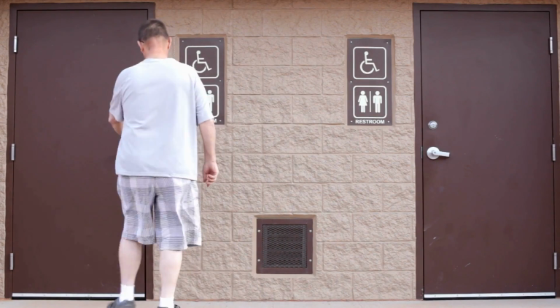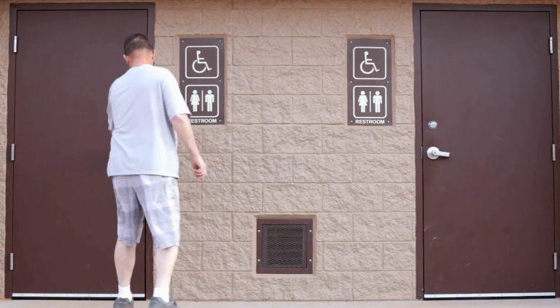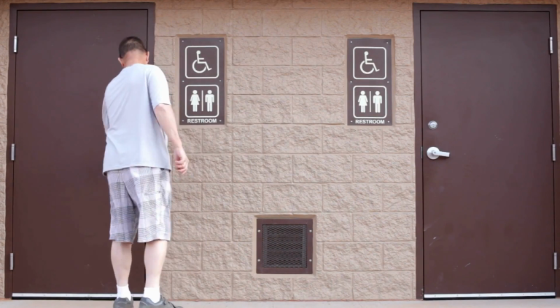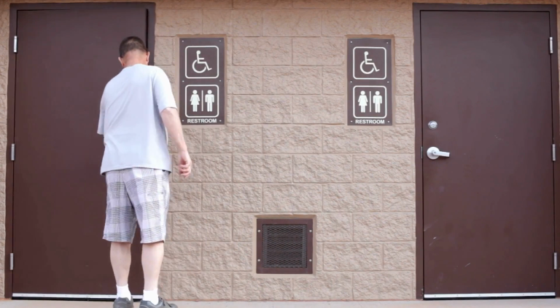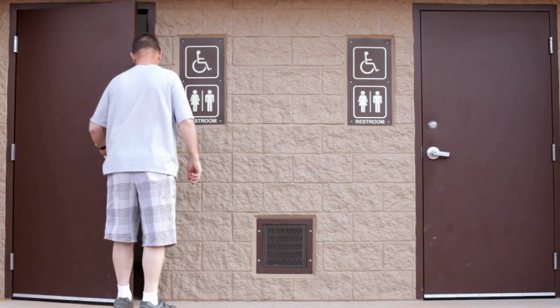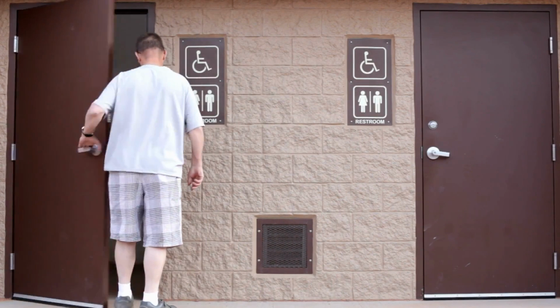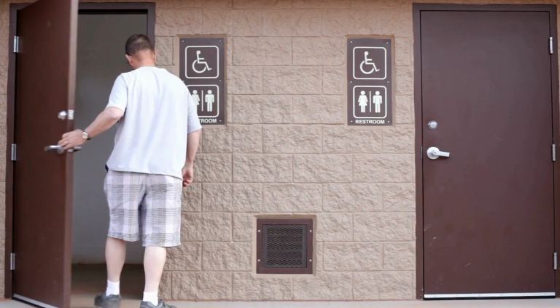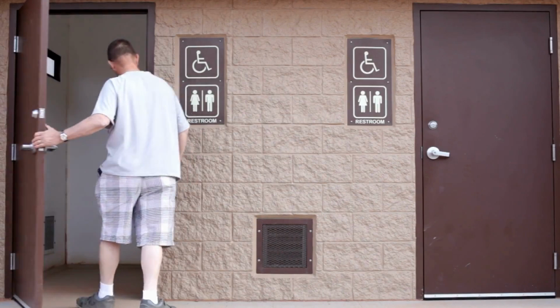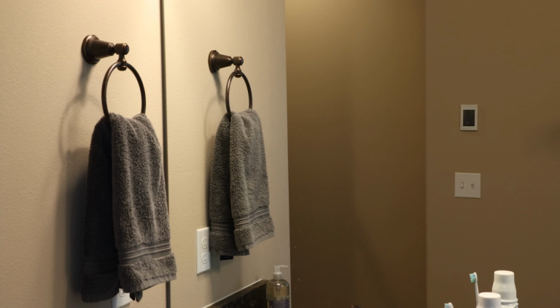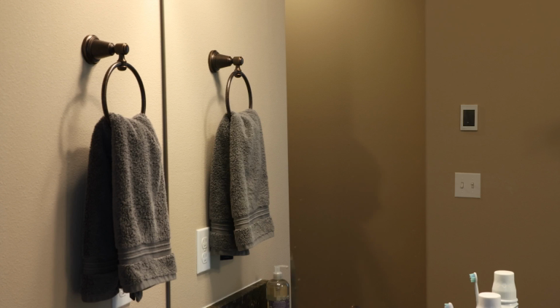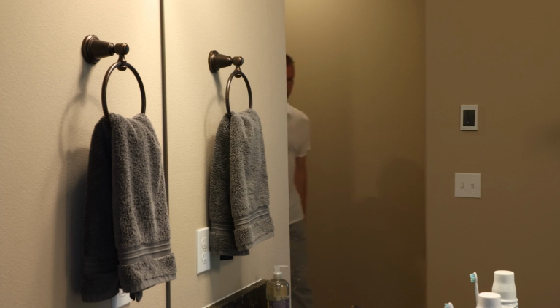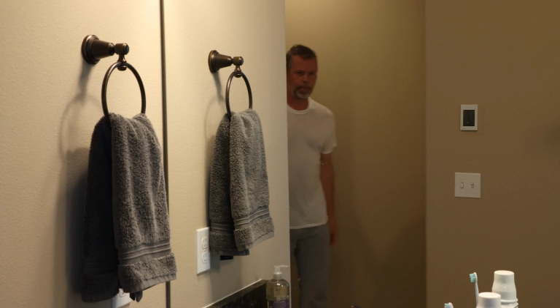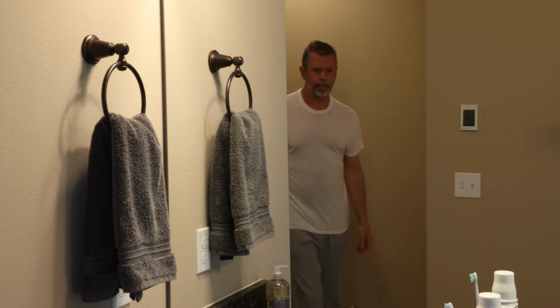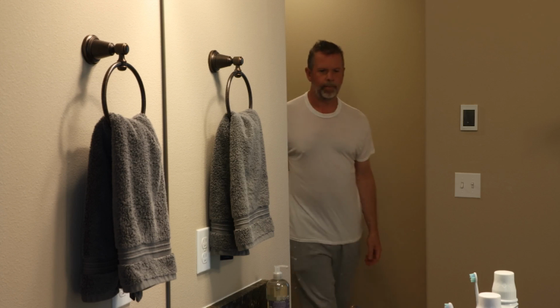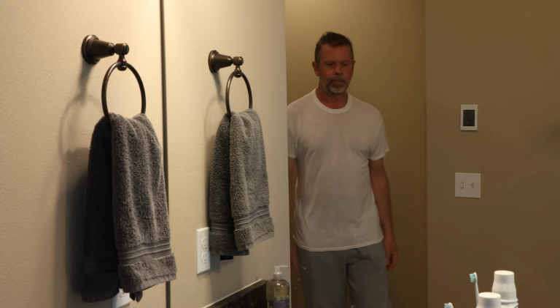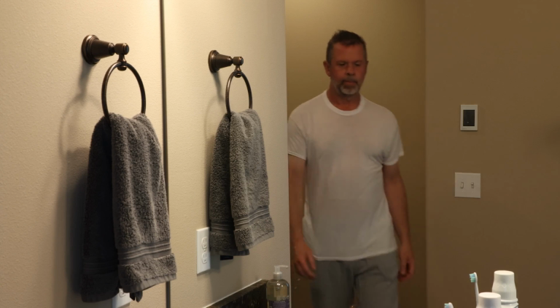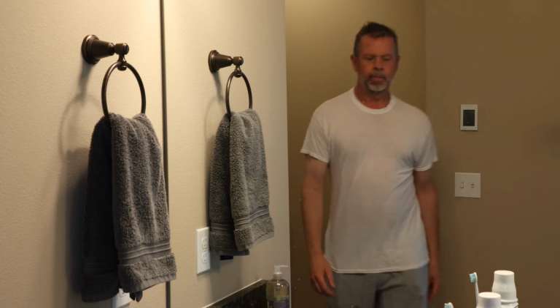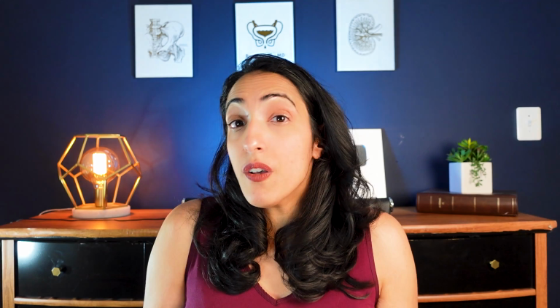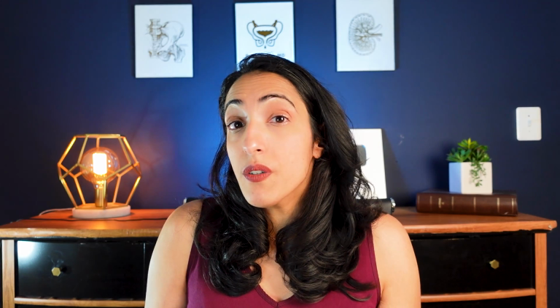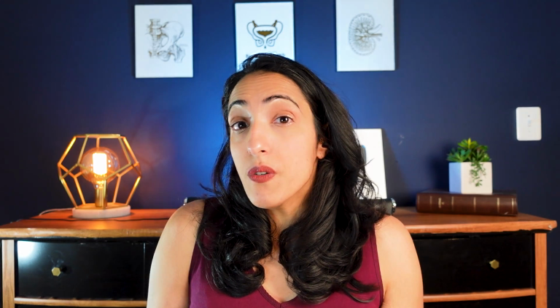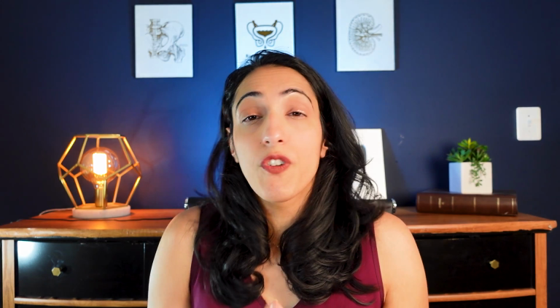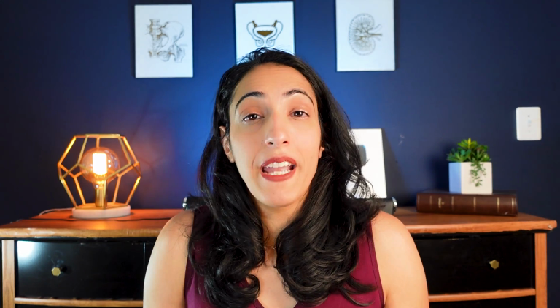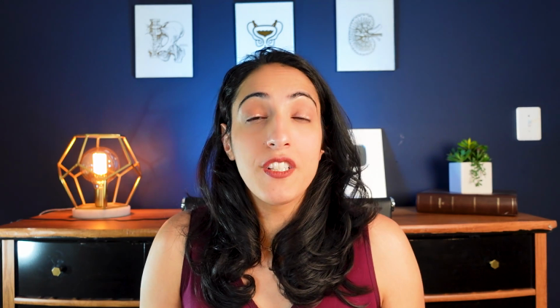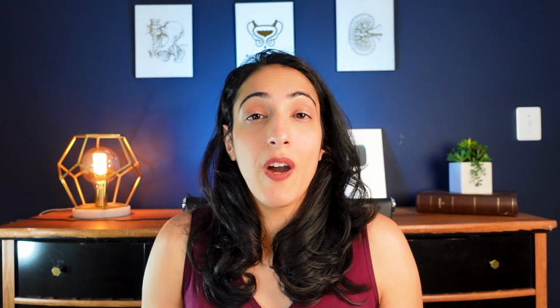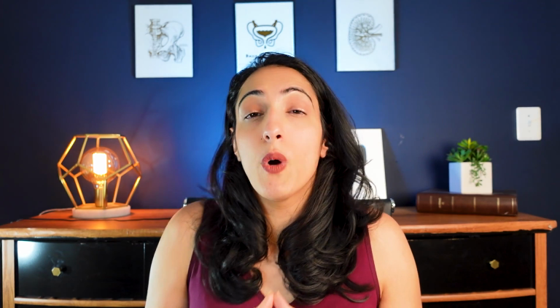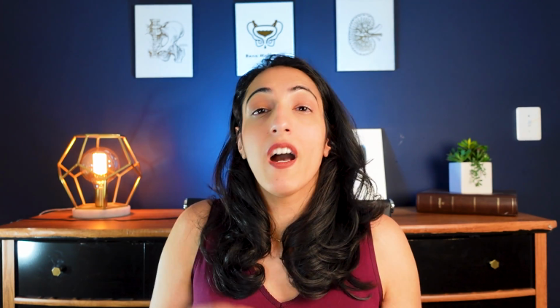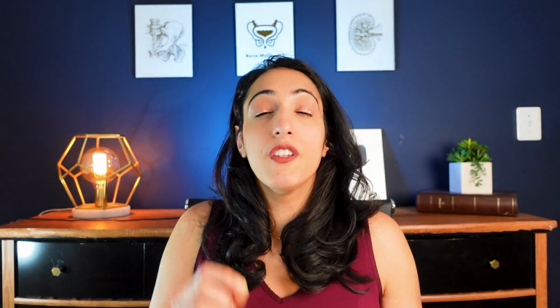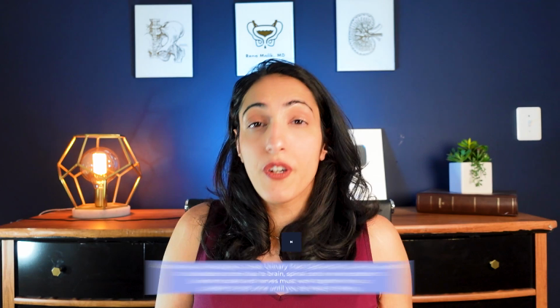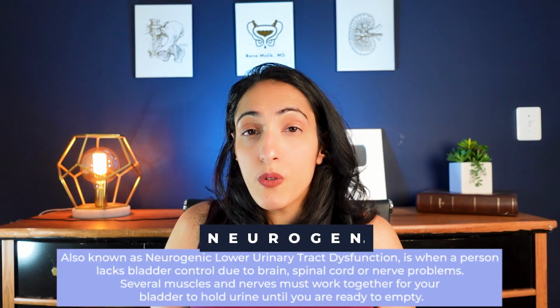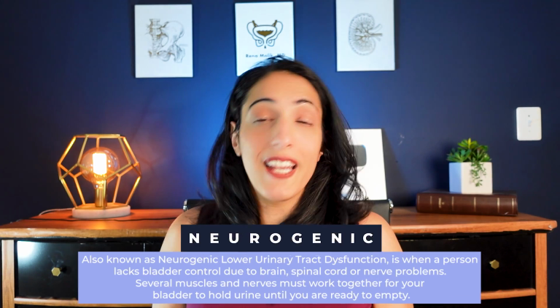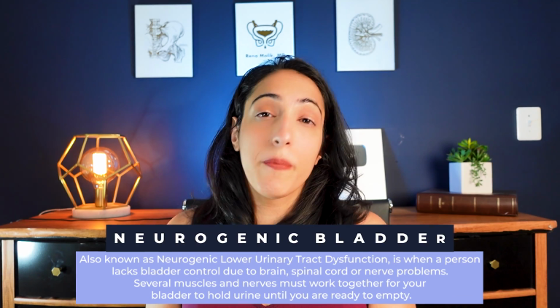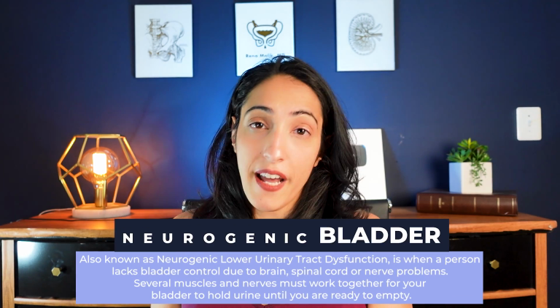Gotta go, gotta go, and can't make it — or waking up at night more than once. Botox is also used for patients who have what we call neurogenic bladder.